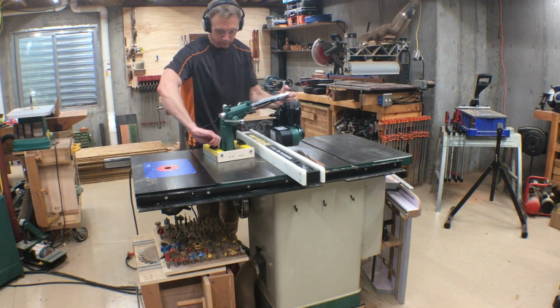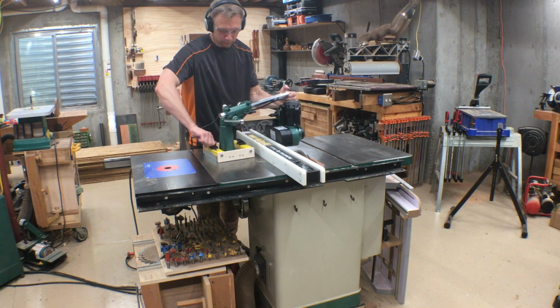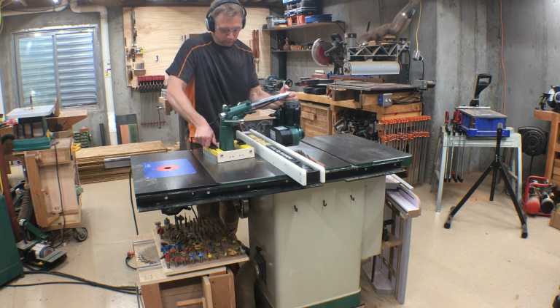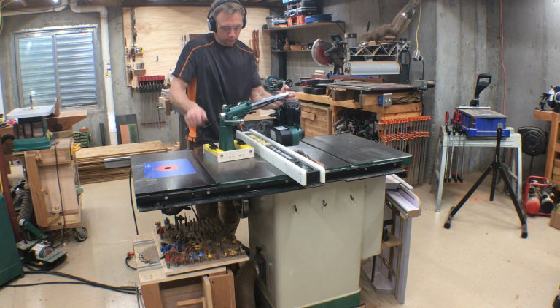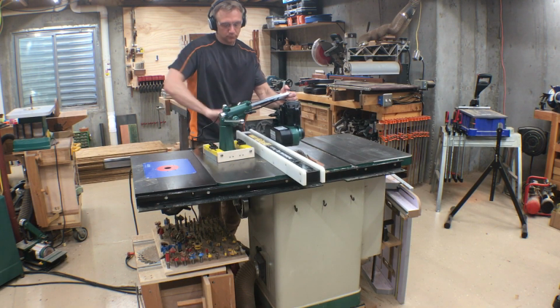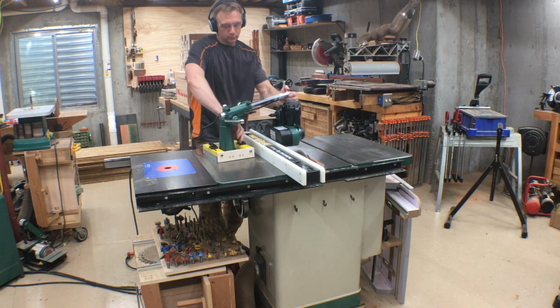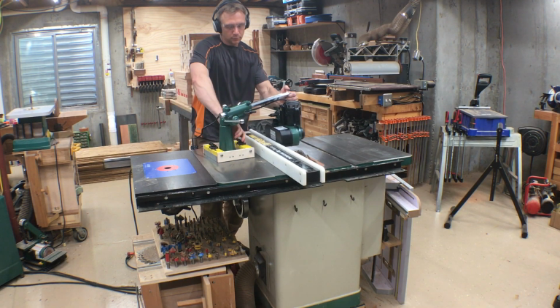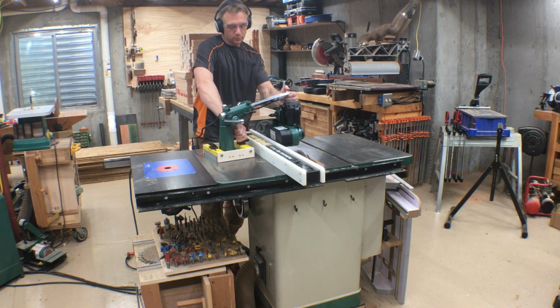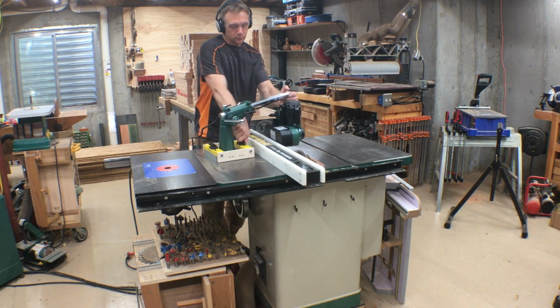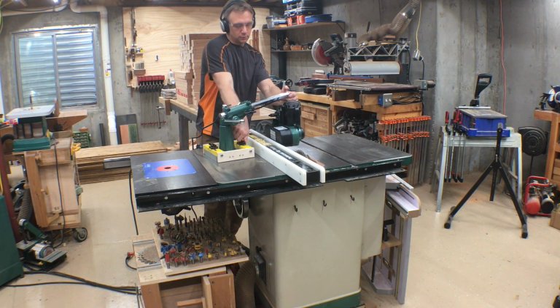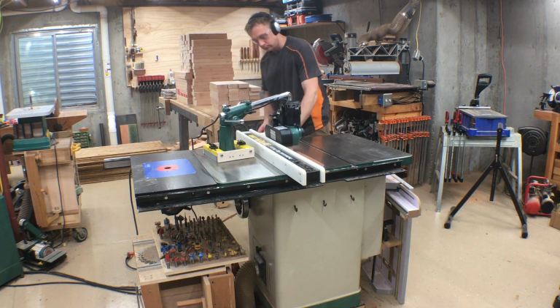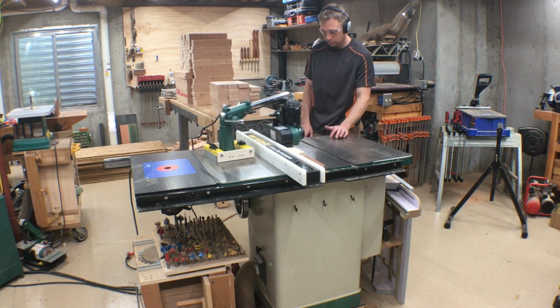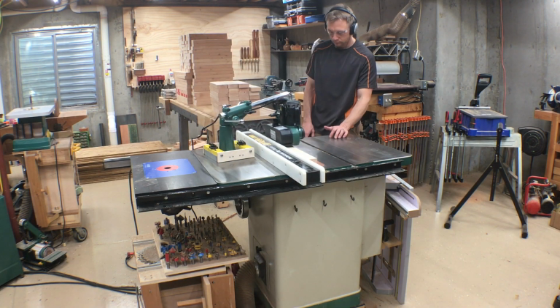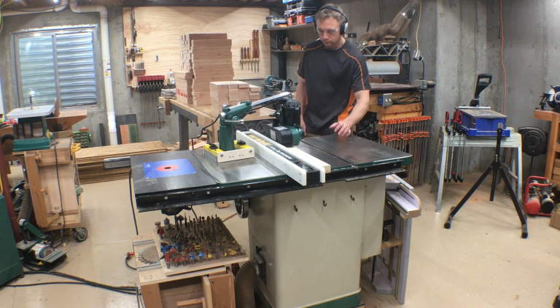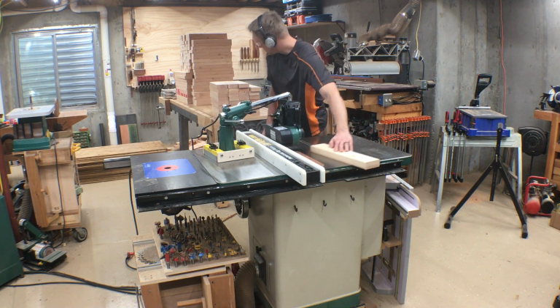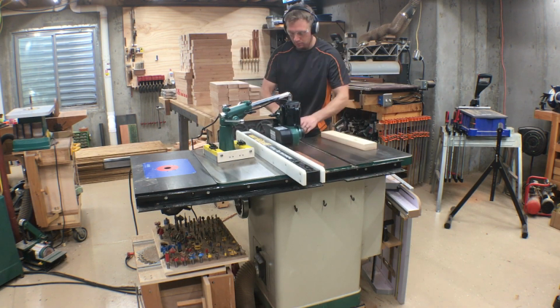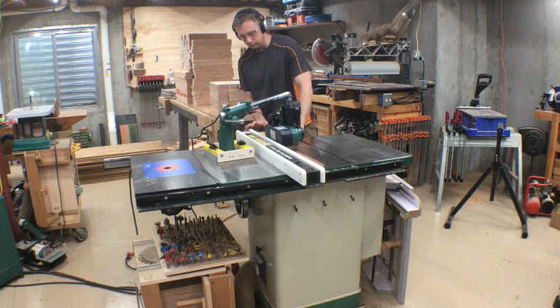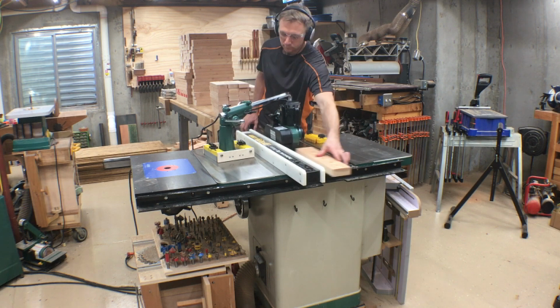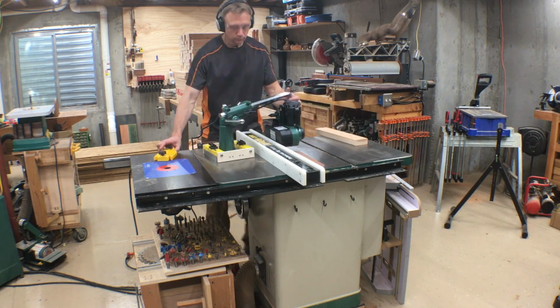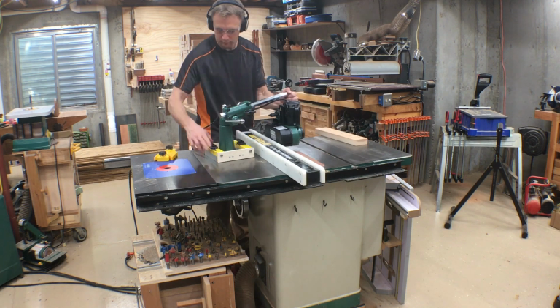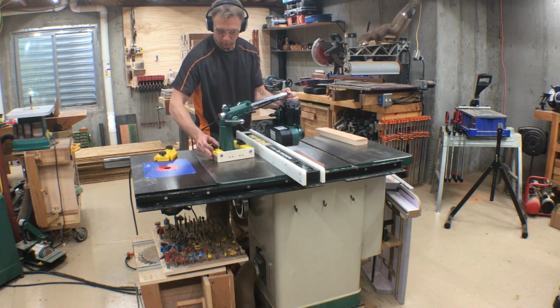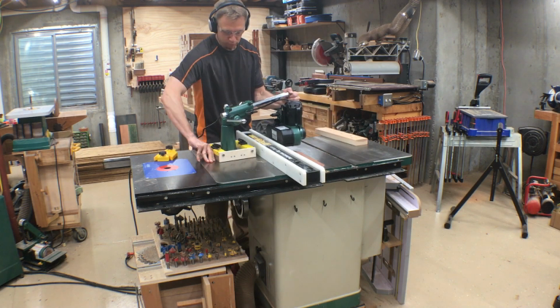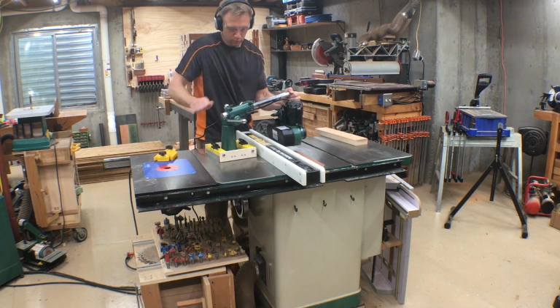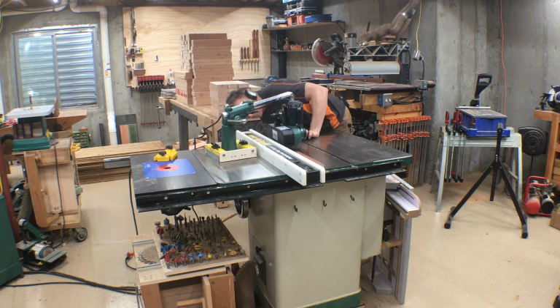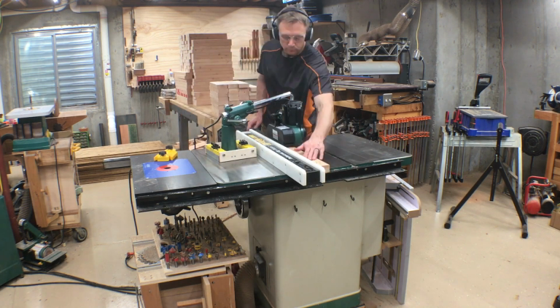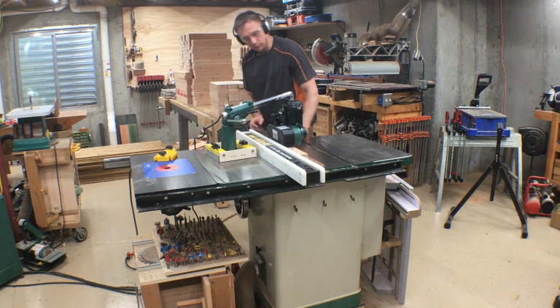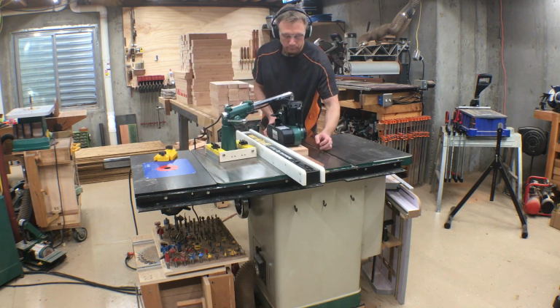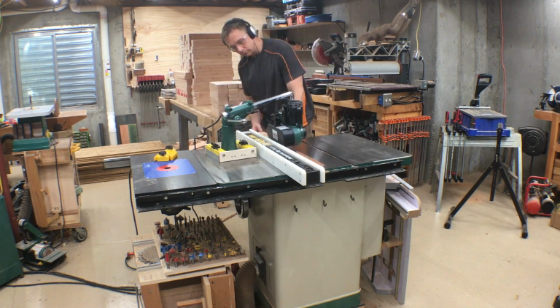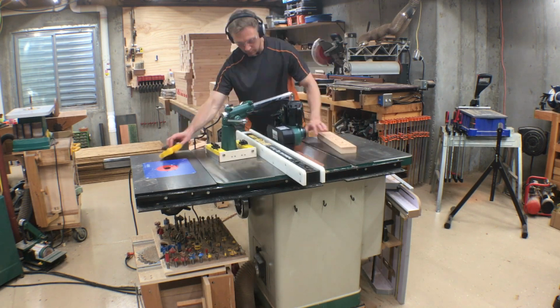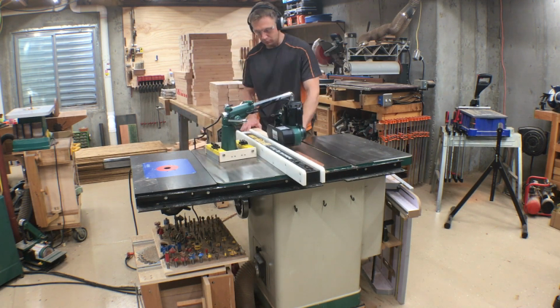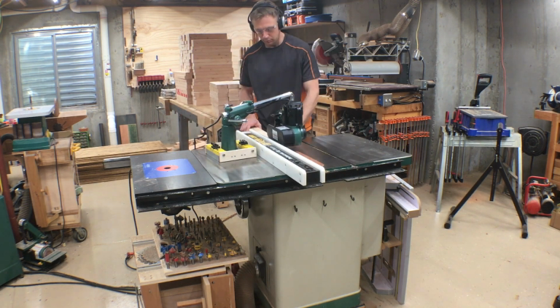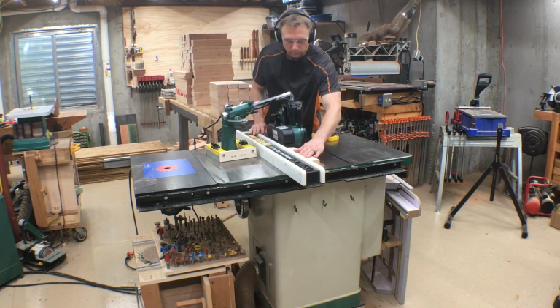This worked great, and I really appreciate MagSwitch working with me to make this possible for my shop, and maybe for yours if you like the idea.